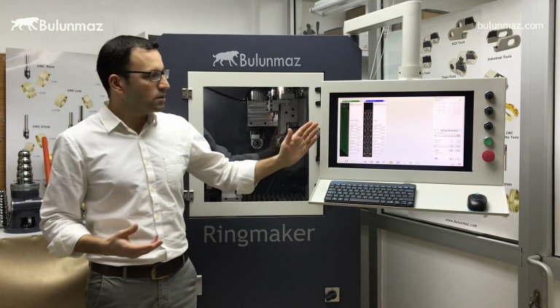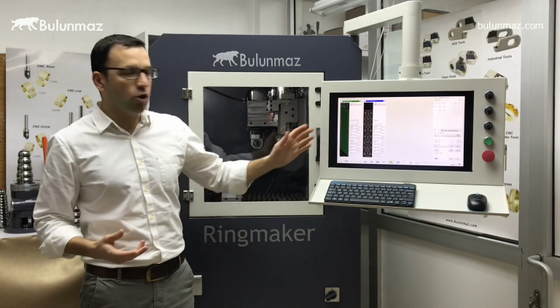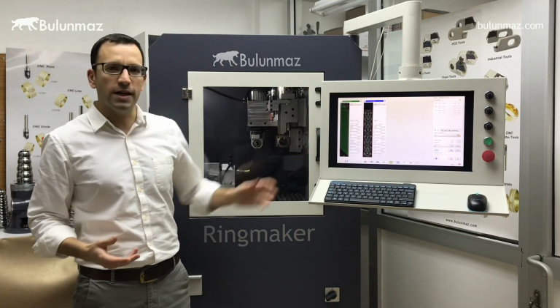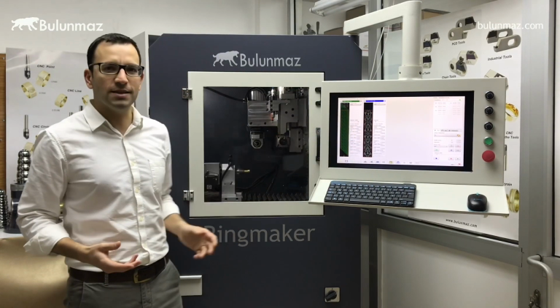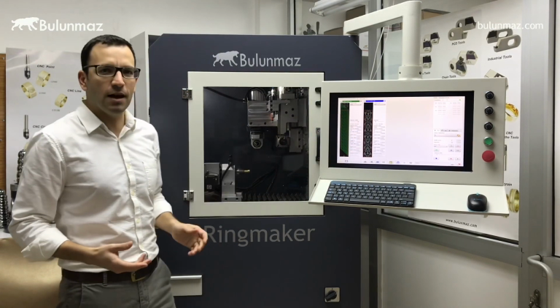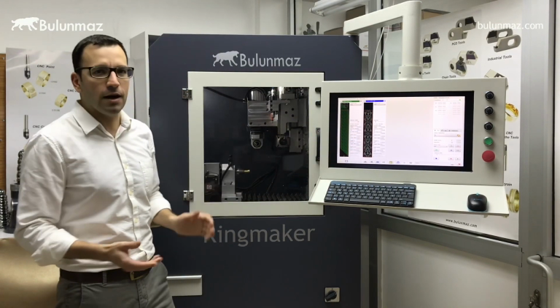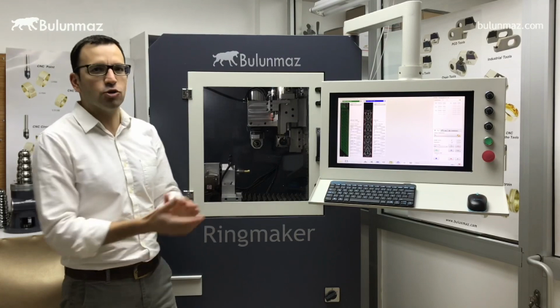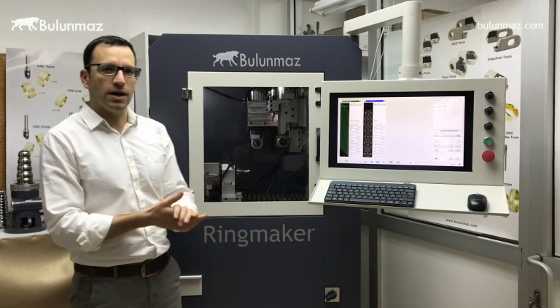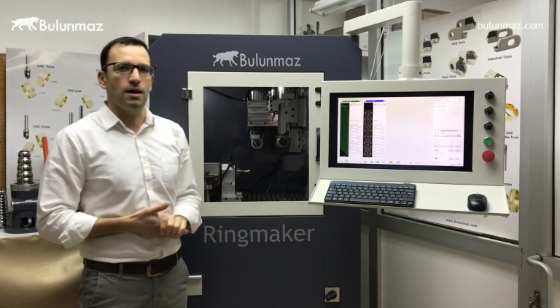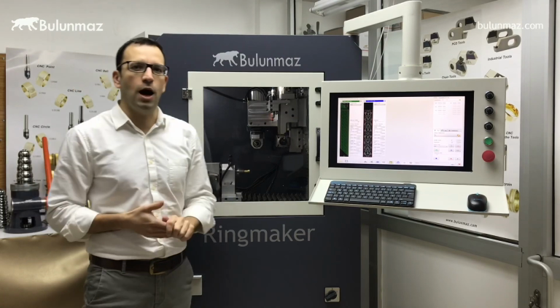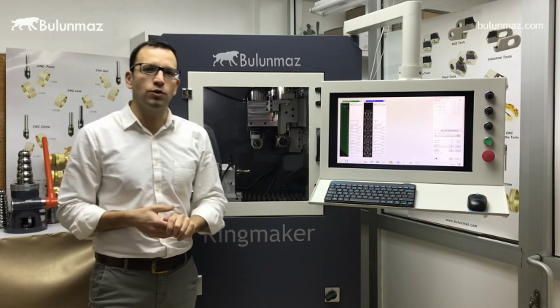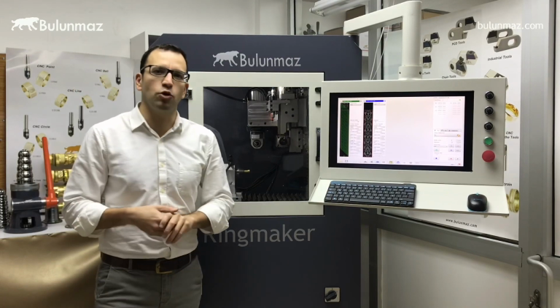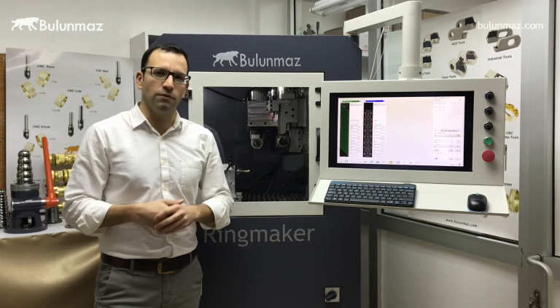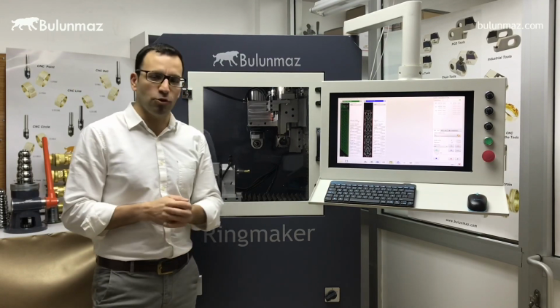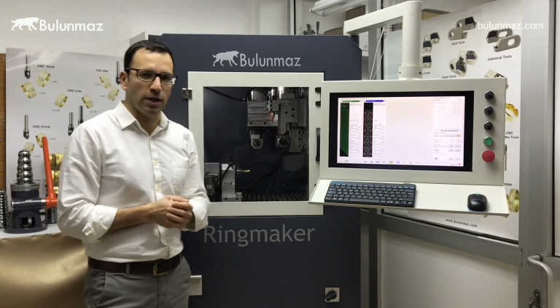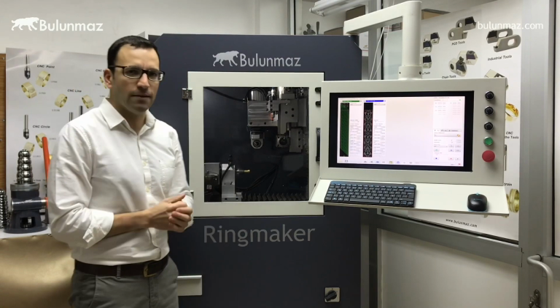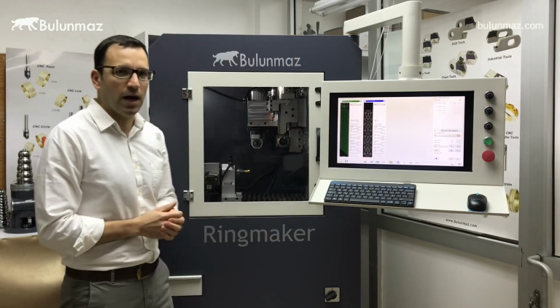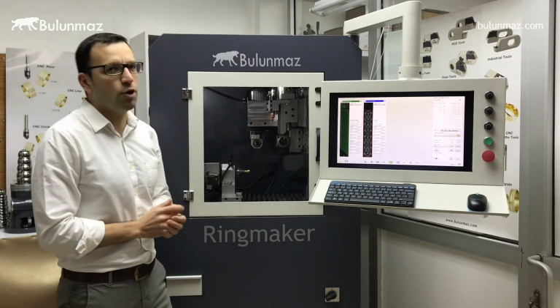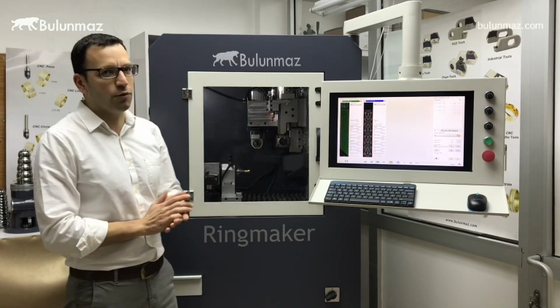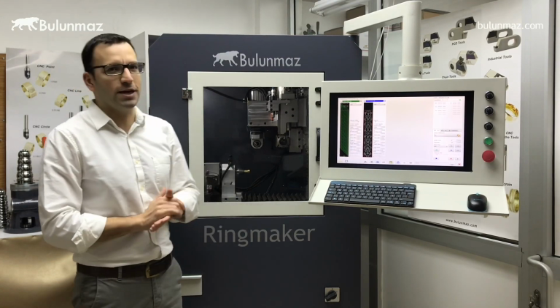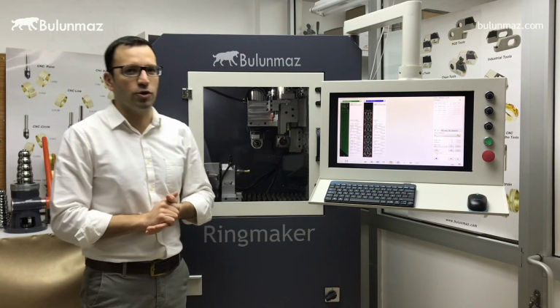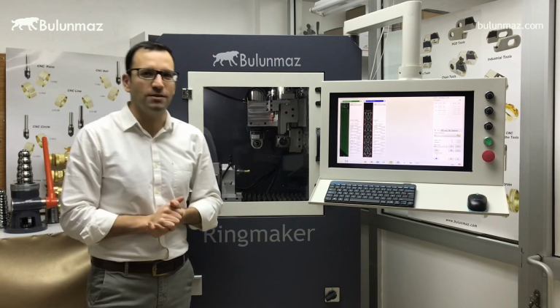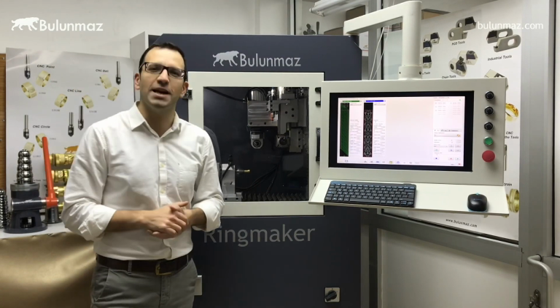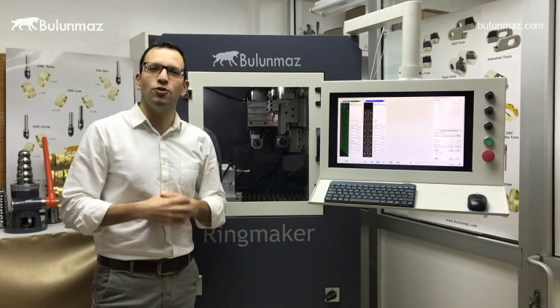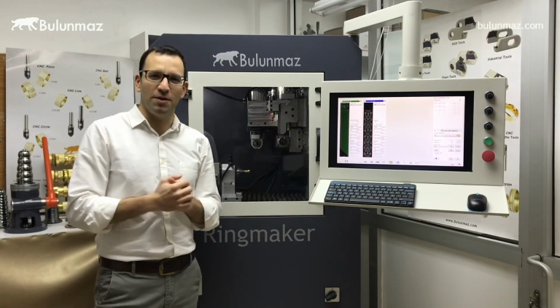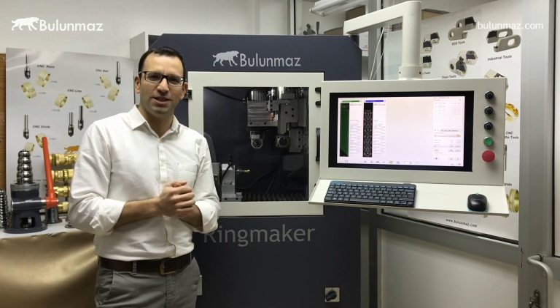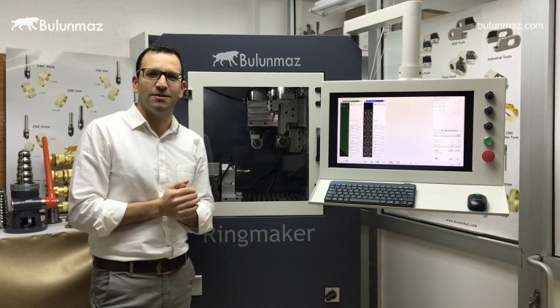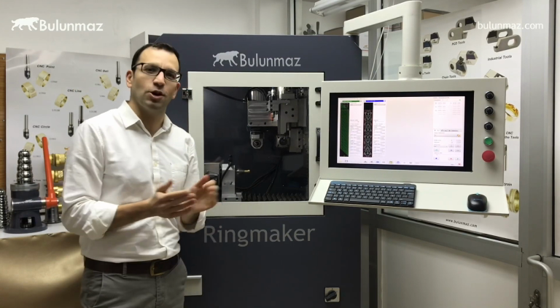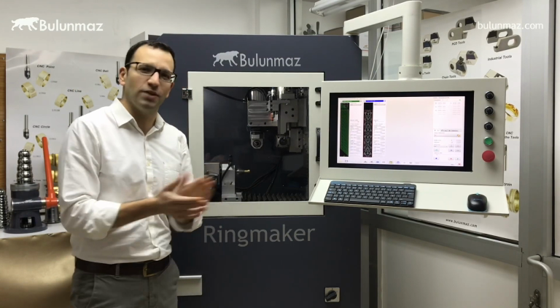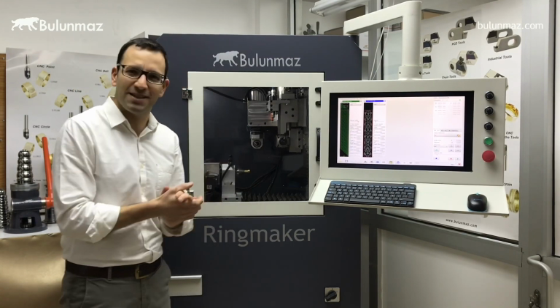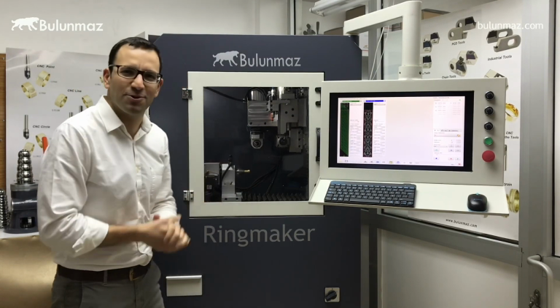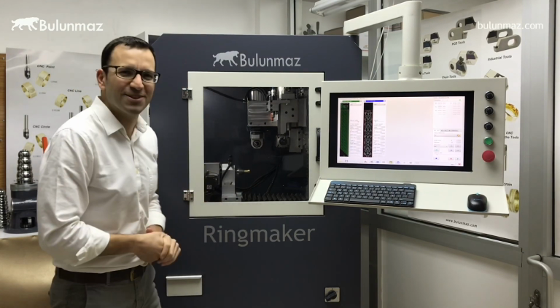So let's see today how the model will look like. I hope you will enjoy it. Thank you very much. So let's have a look.